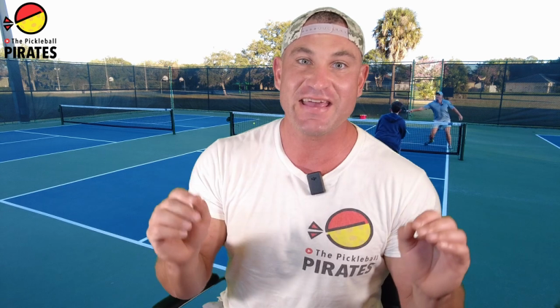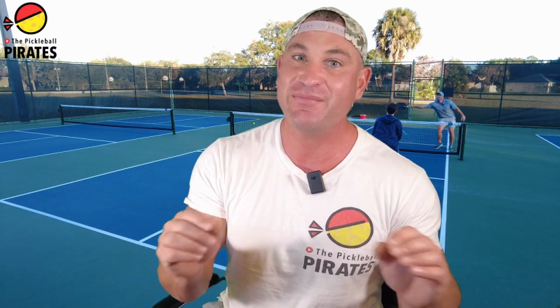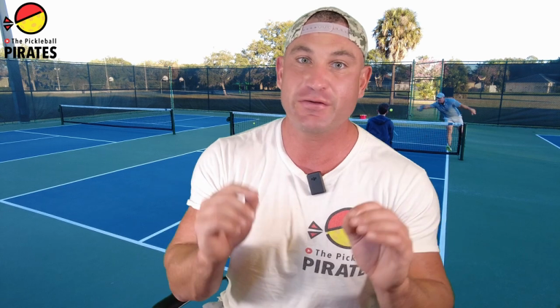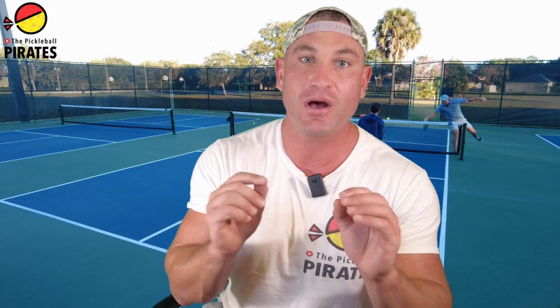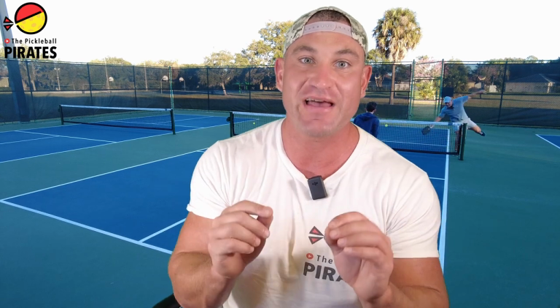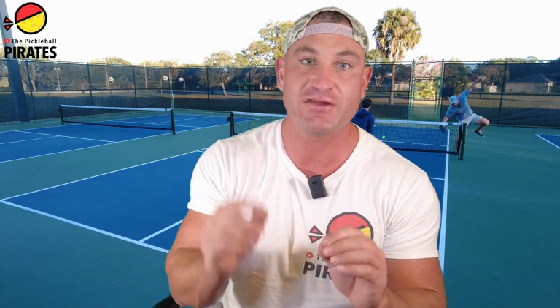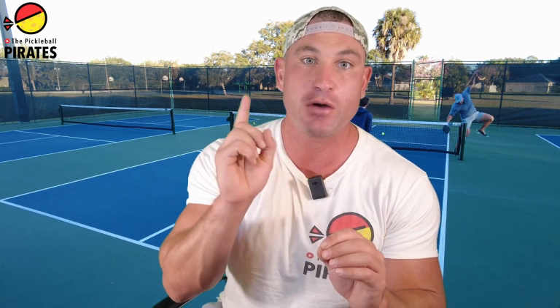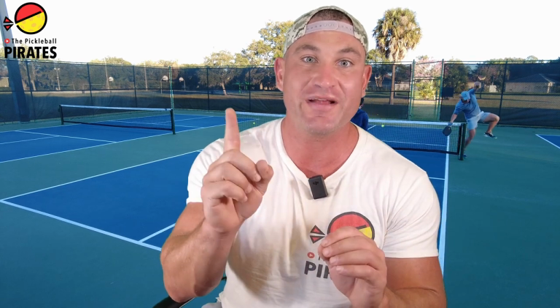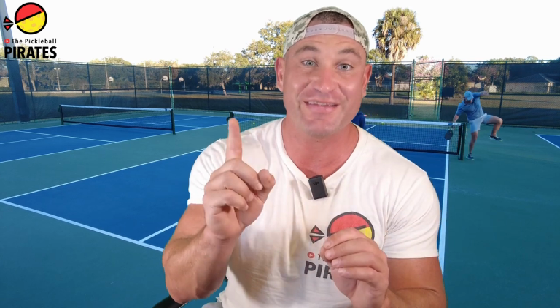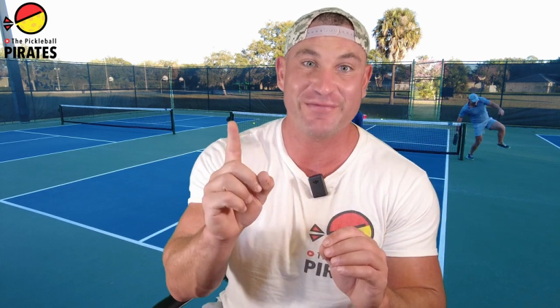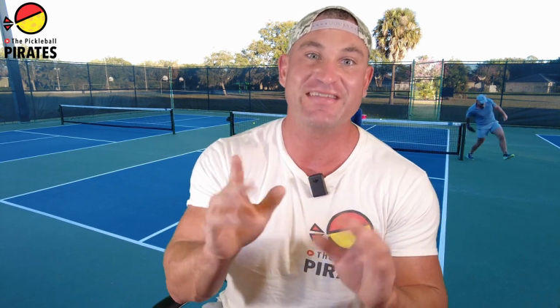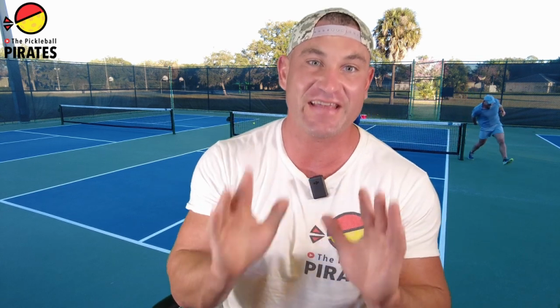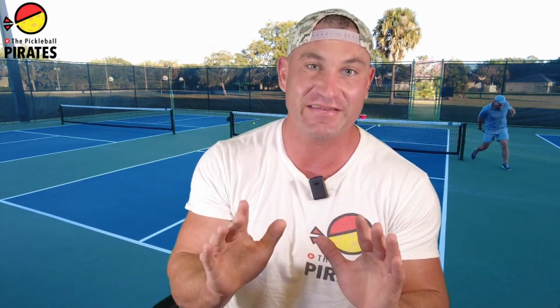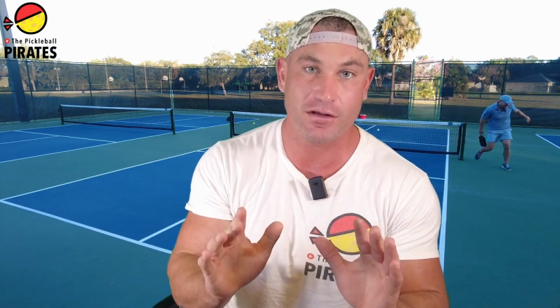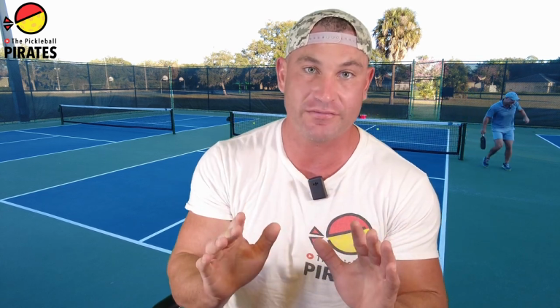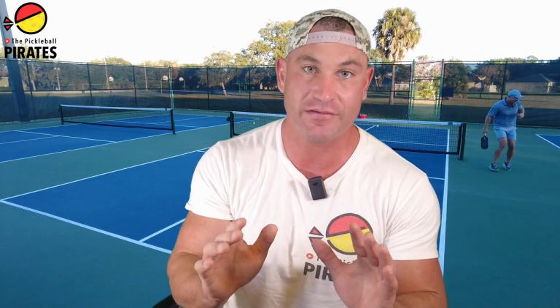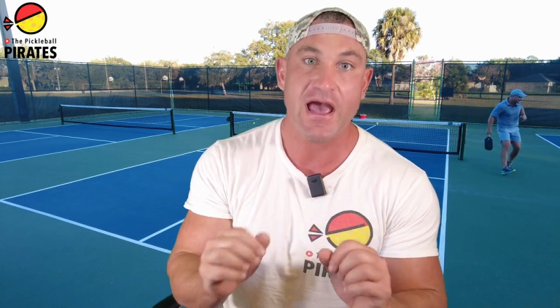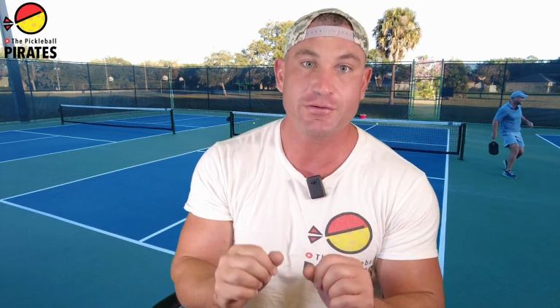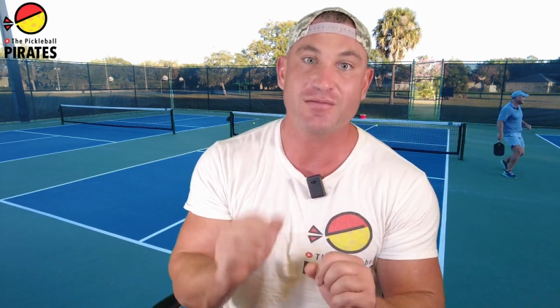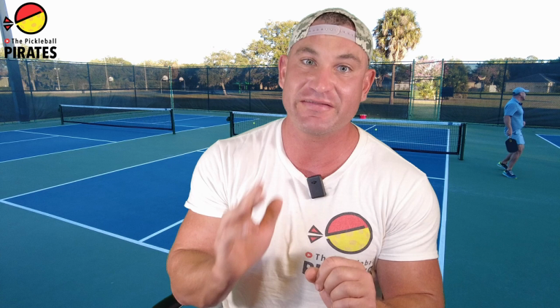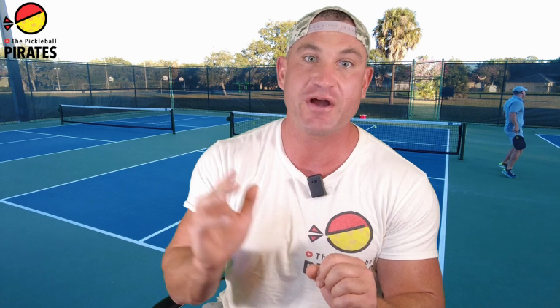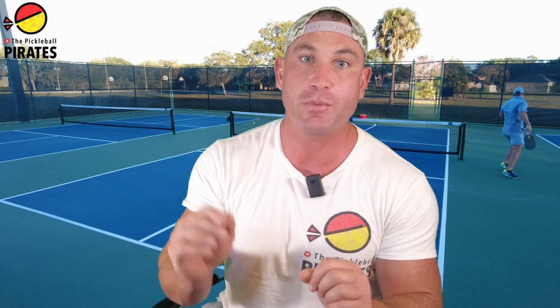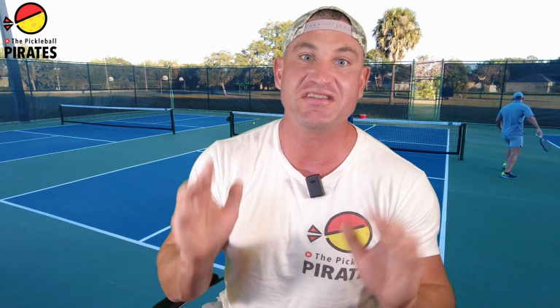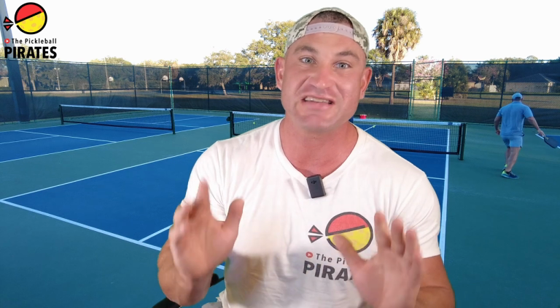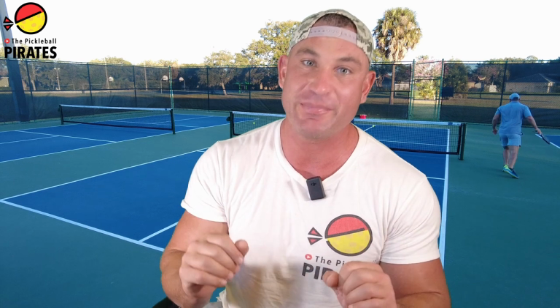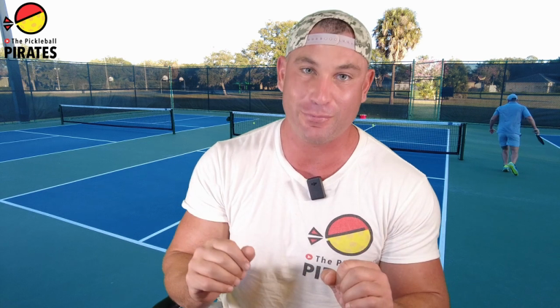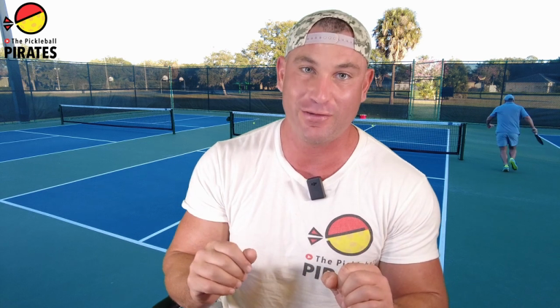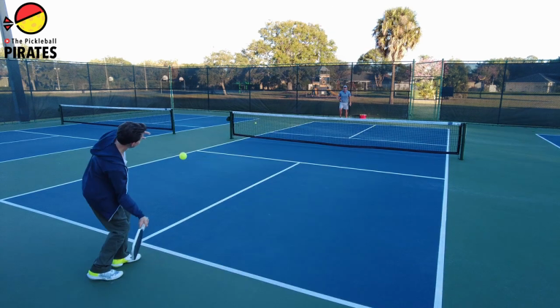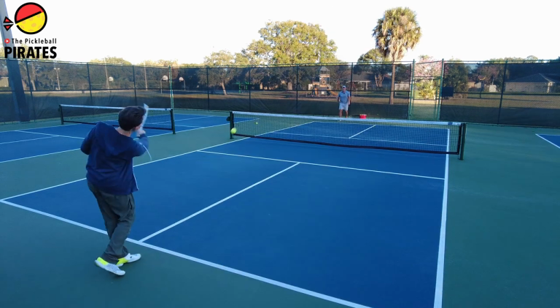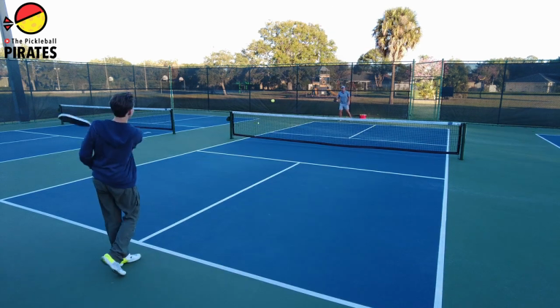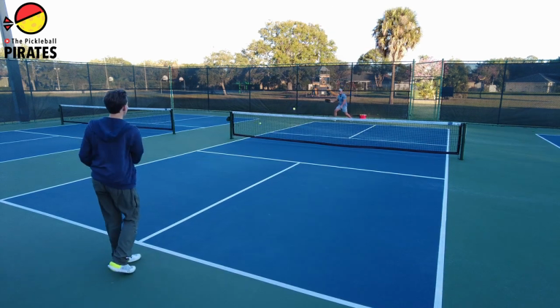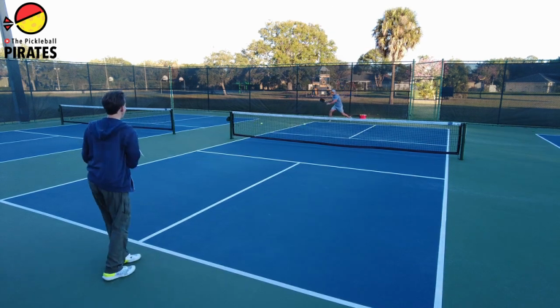The game's to 11. You get one serve, just like in singles, and you can only score on your serve, just like in Pickleball. So it's pretty simple.